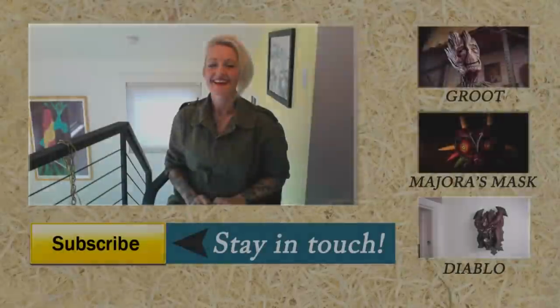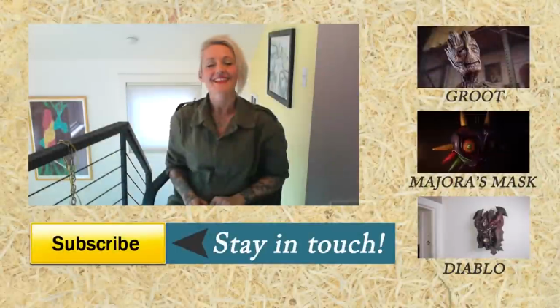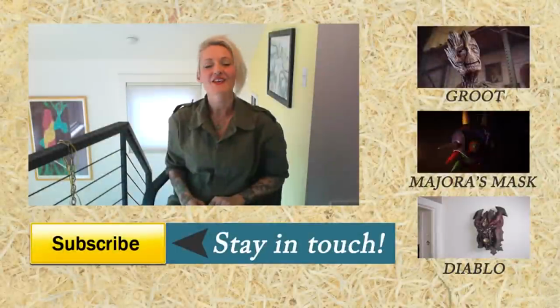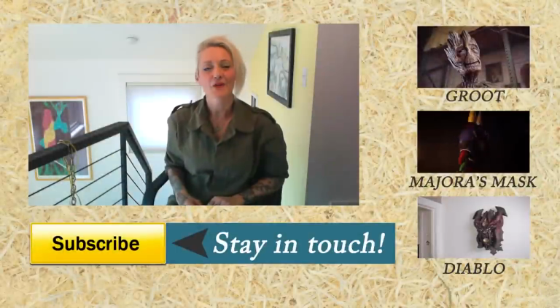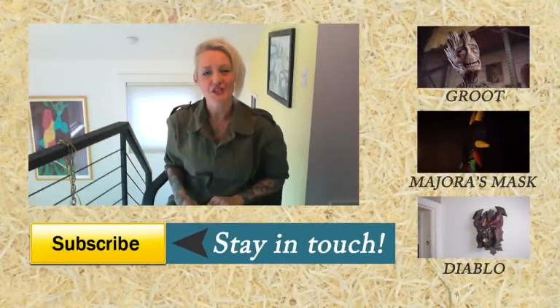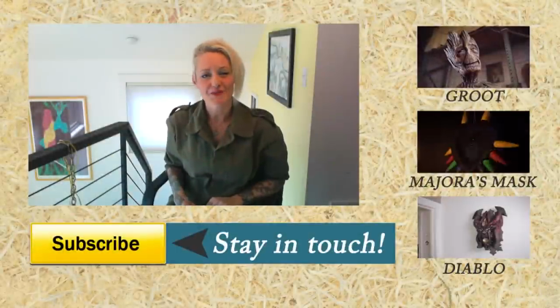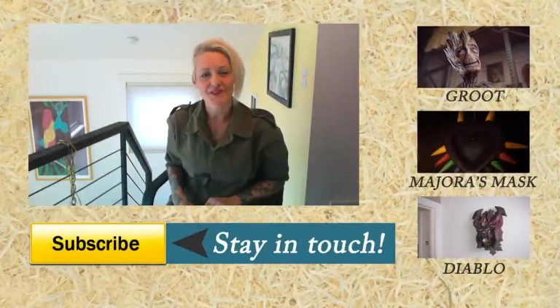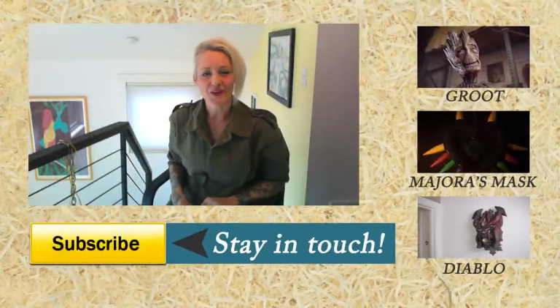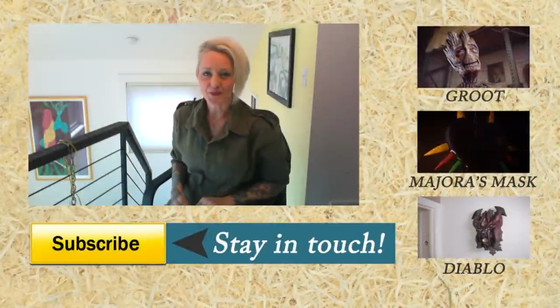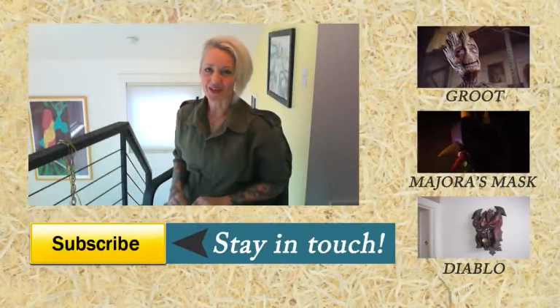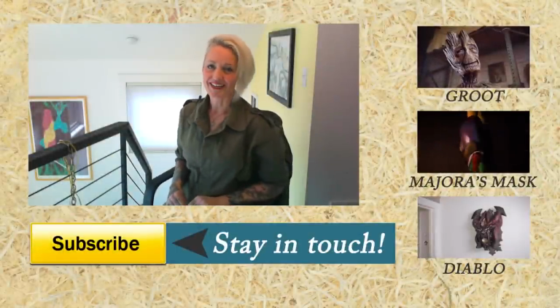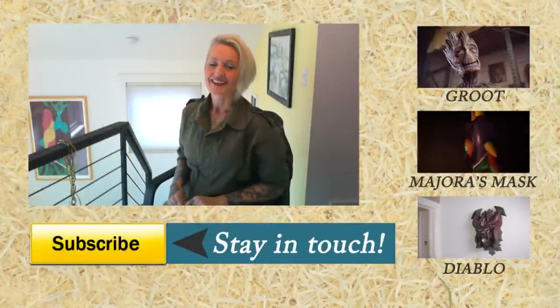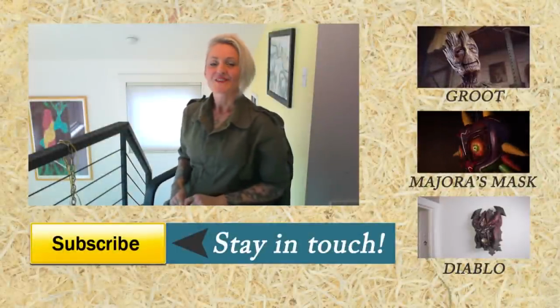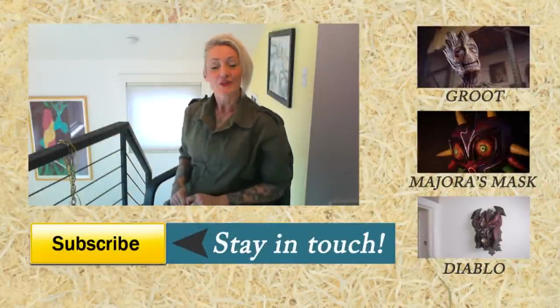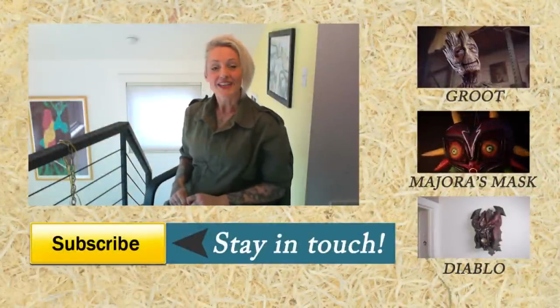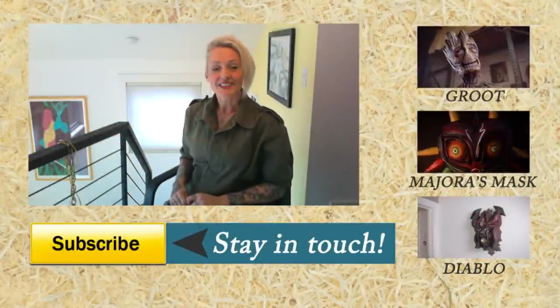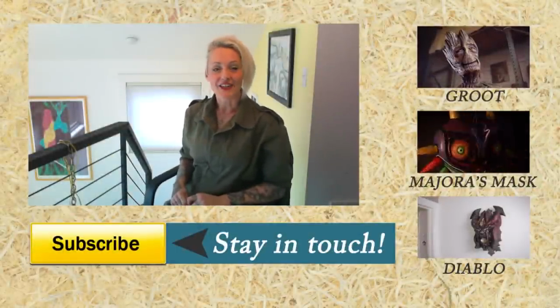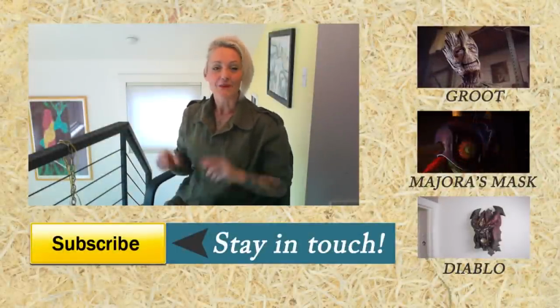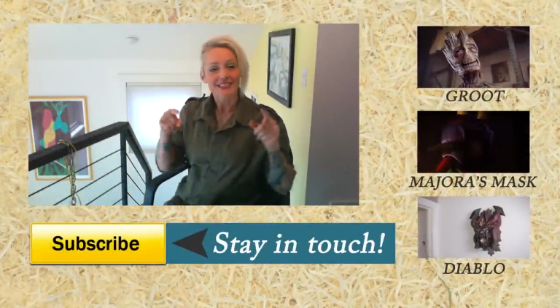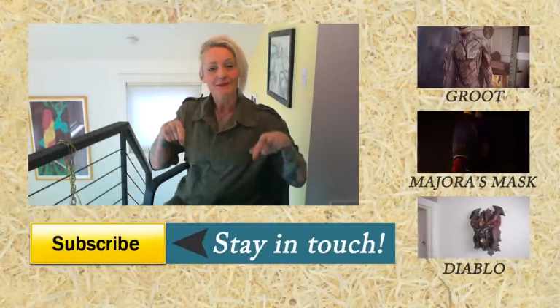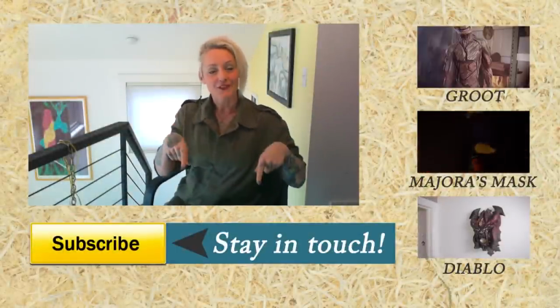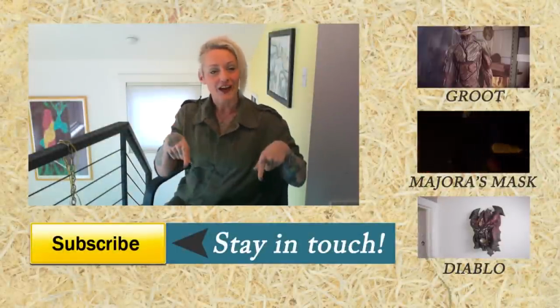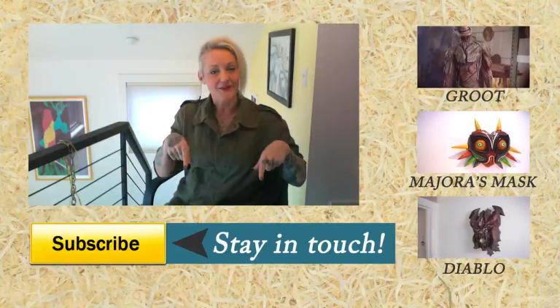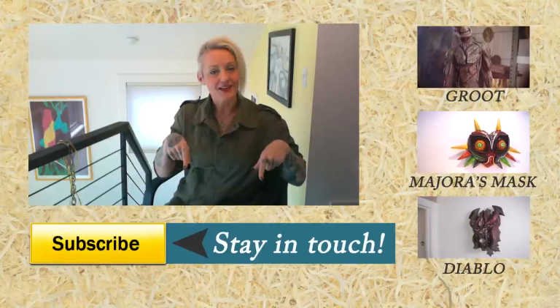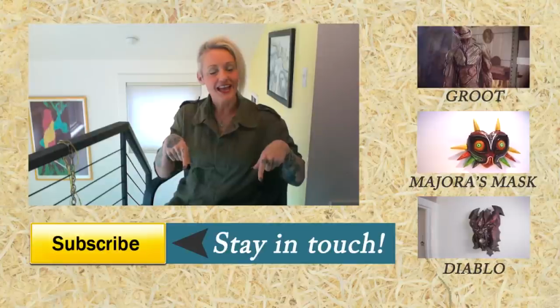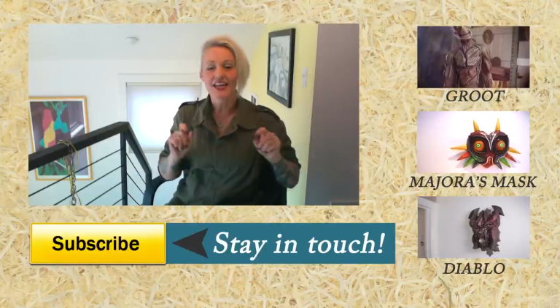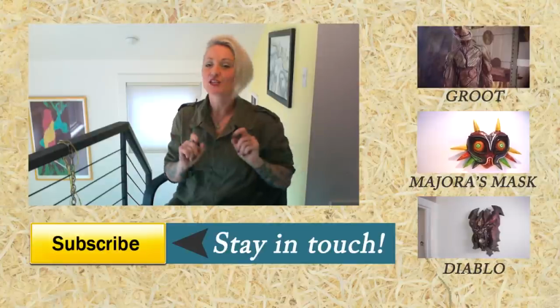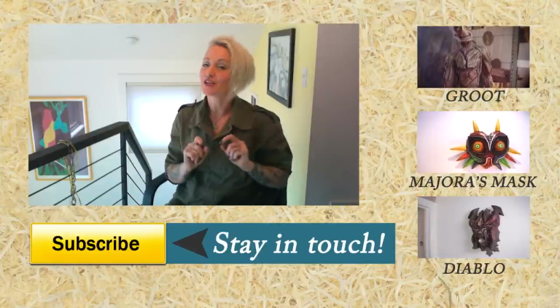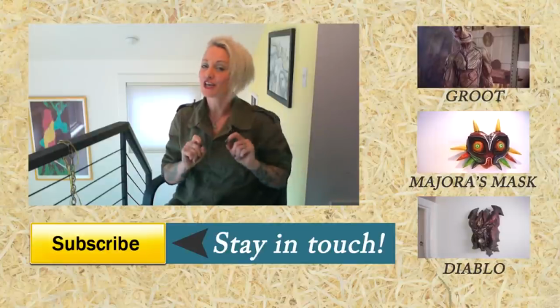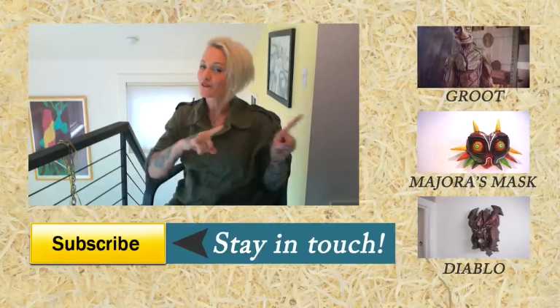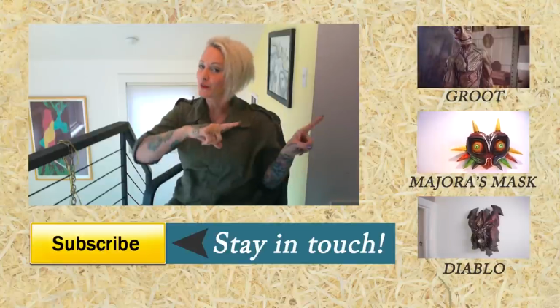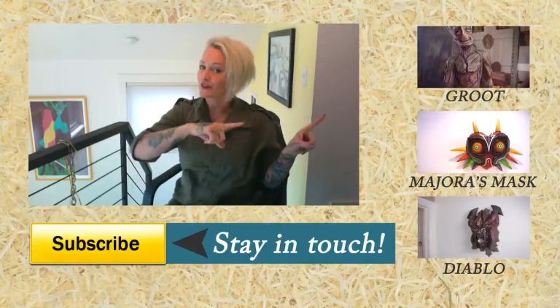Thank you for watching me make Vault Boy. If you liked this video, please subscribe and you might check out a few others.